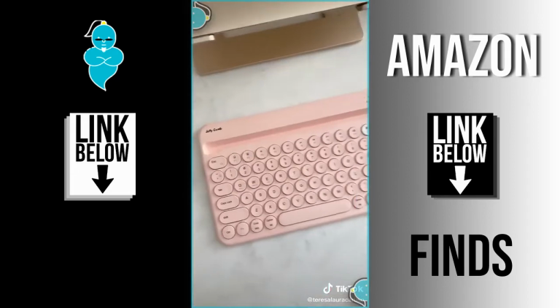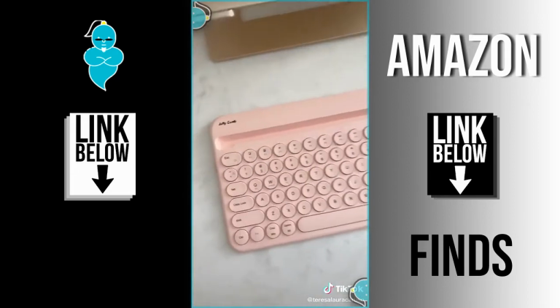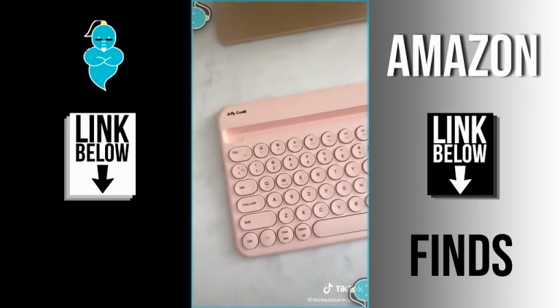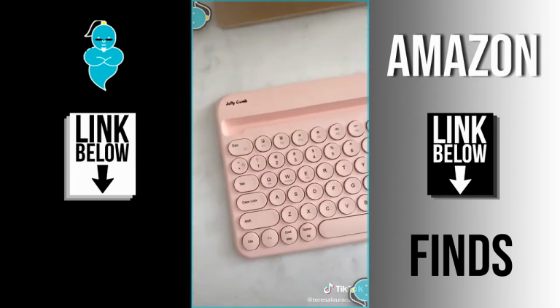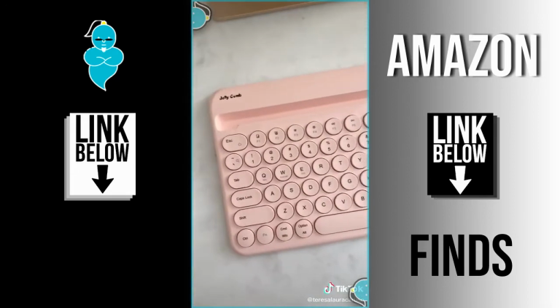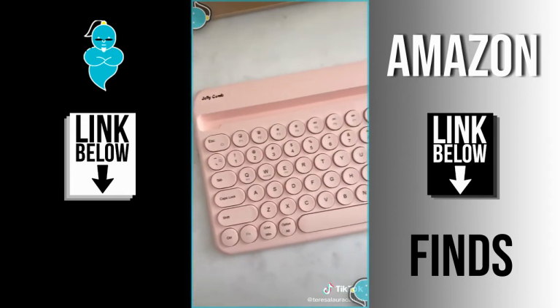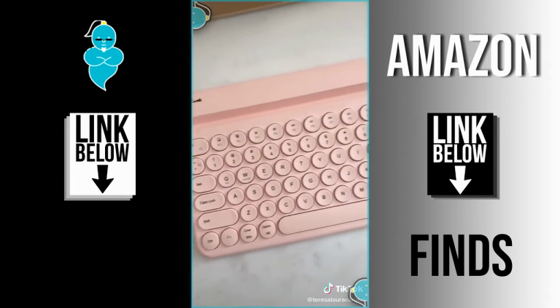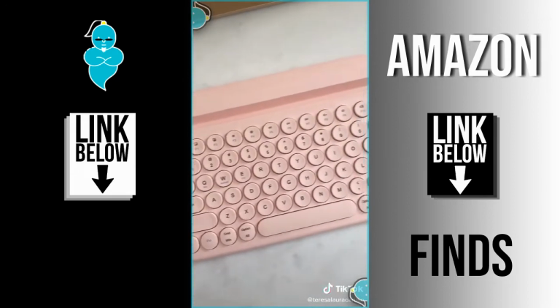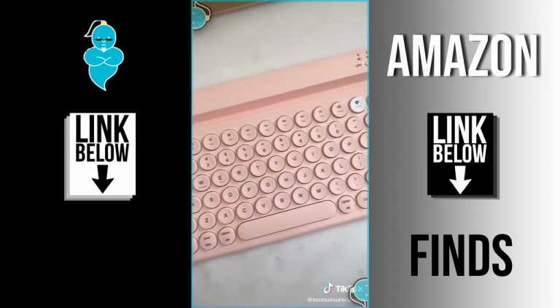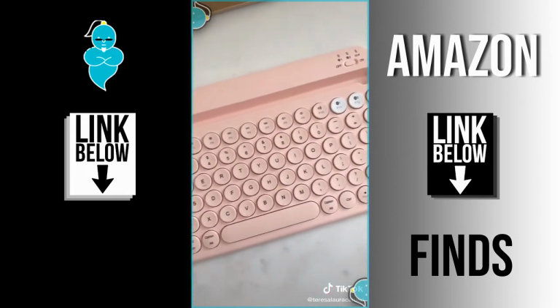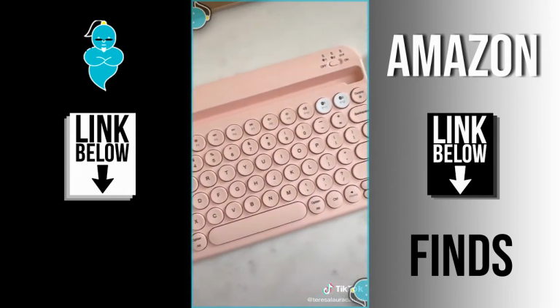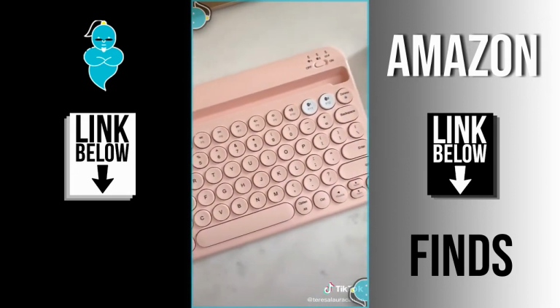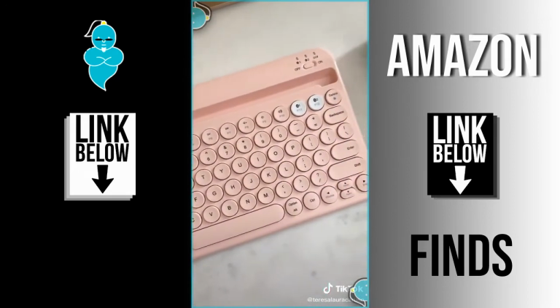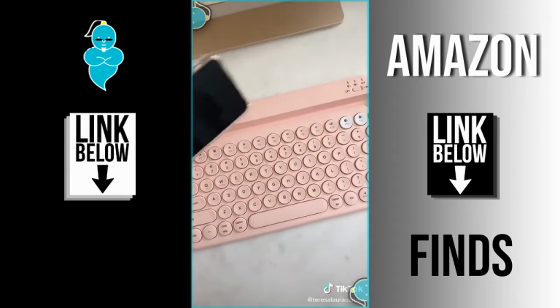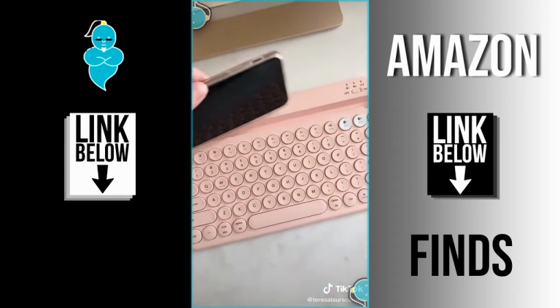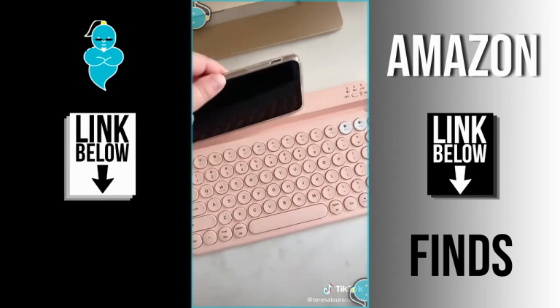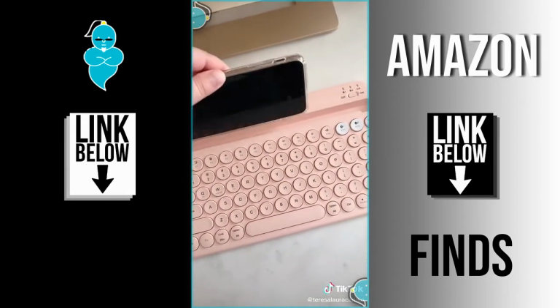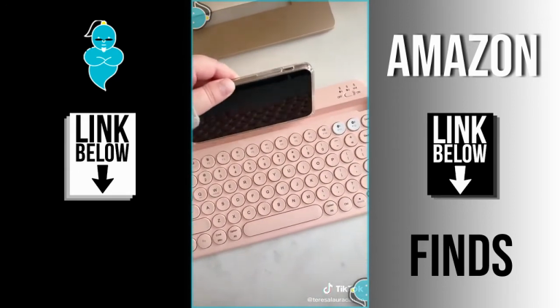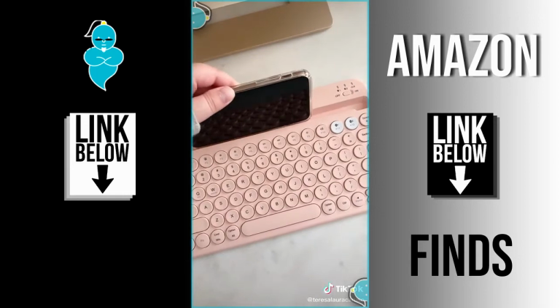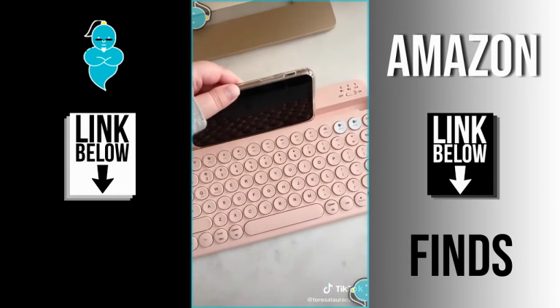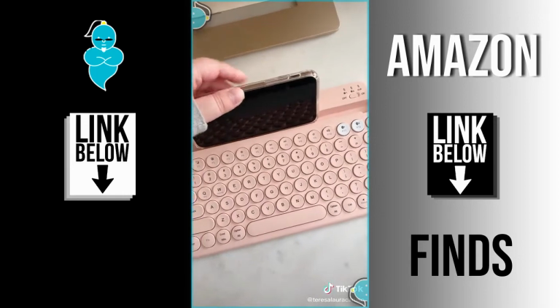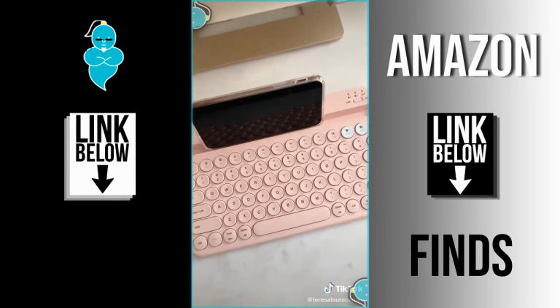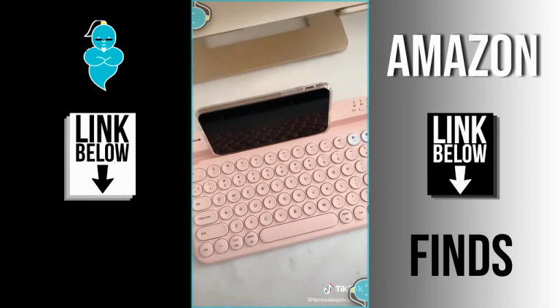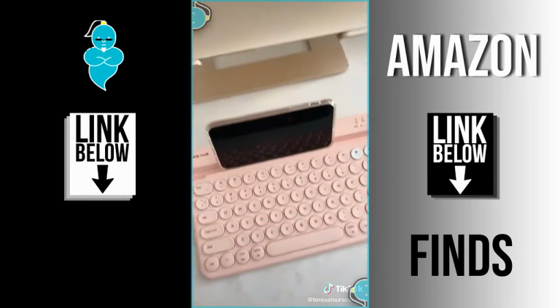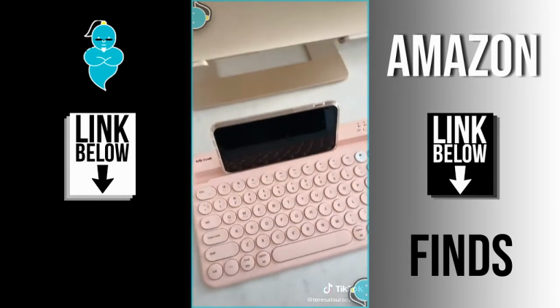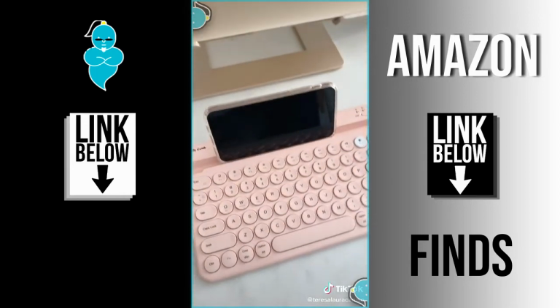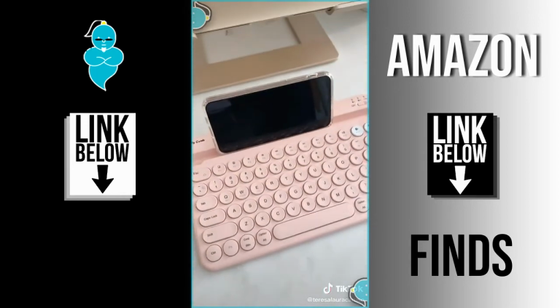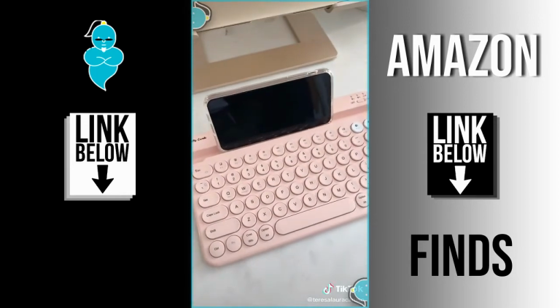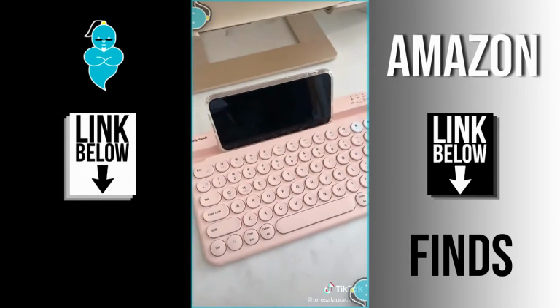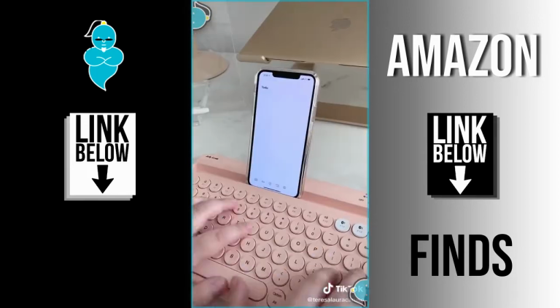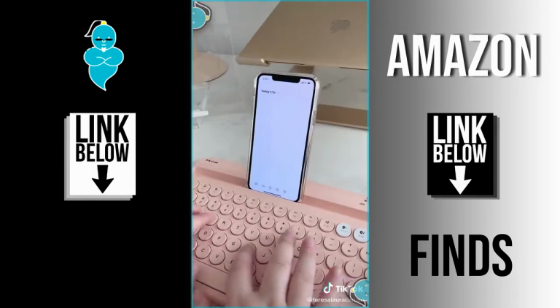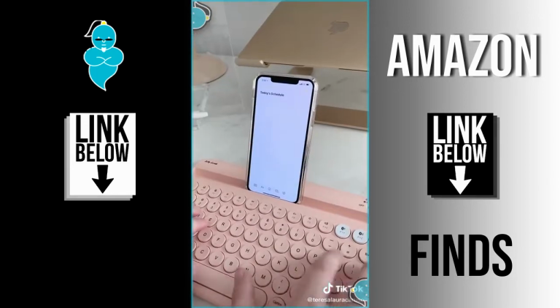Last up is this pink wireless keyboard with a built-in stand. It connects to your device with Bluetooth and you can even type directly on your phone from it without any sort of wires.